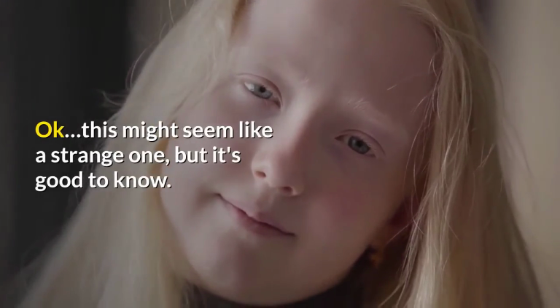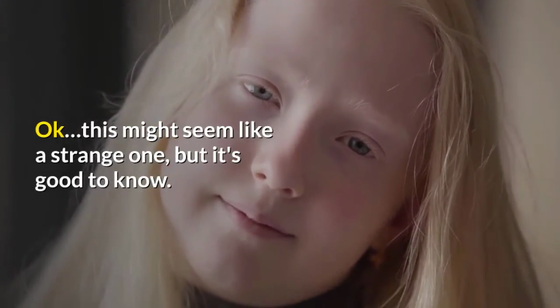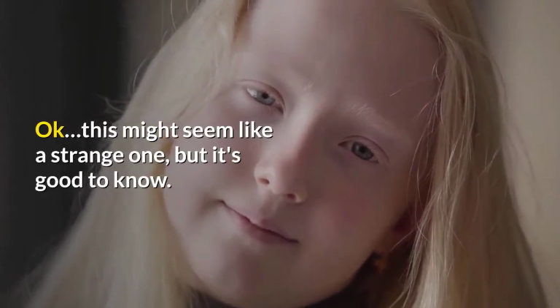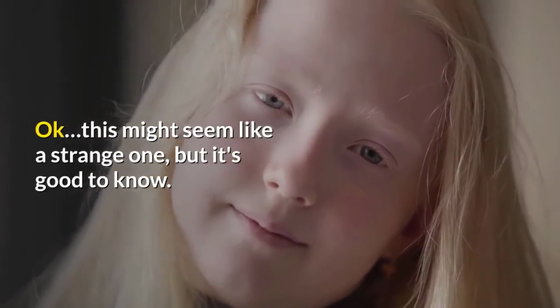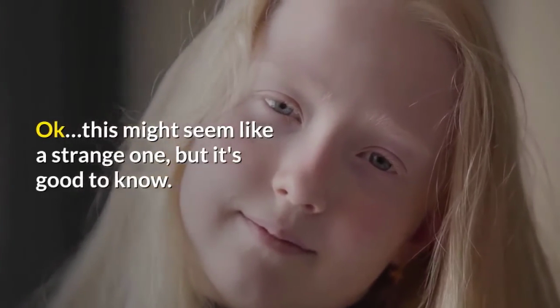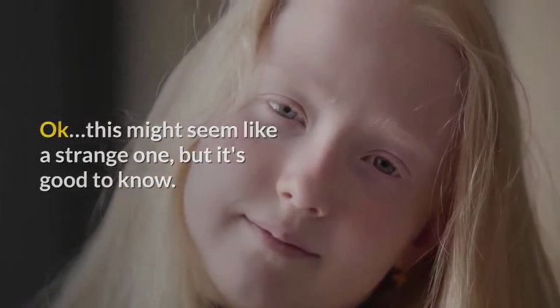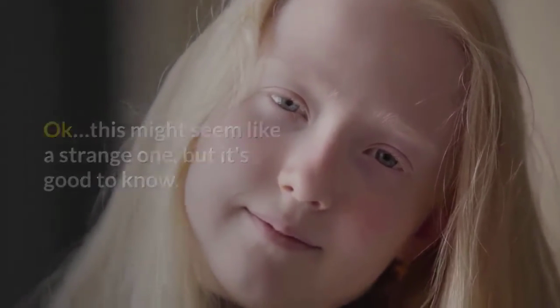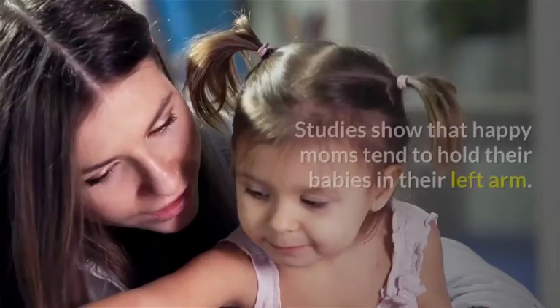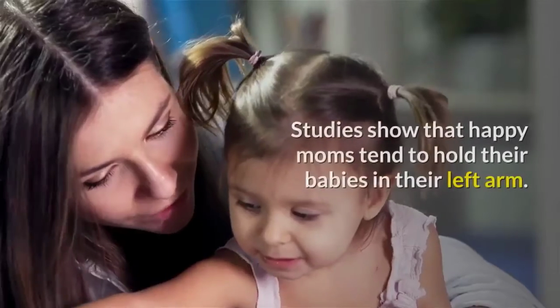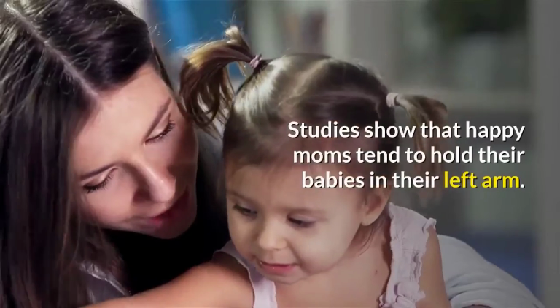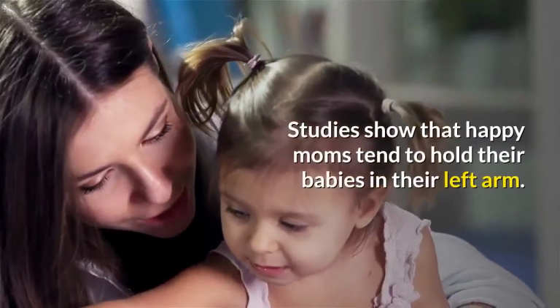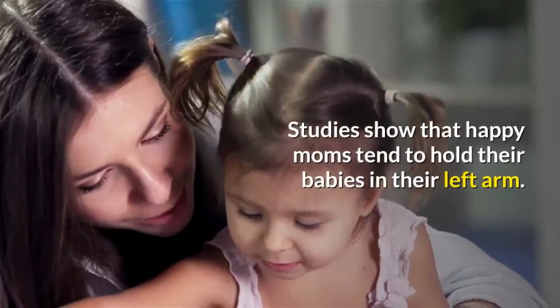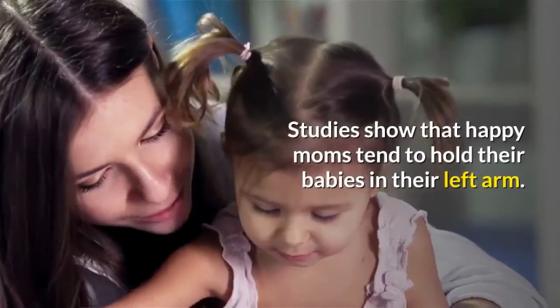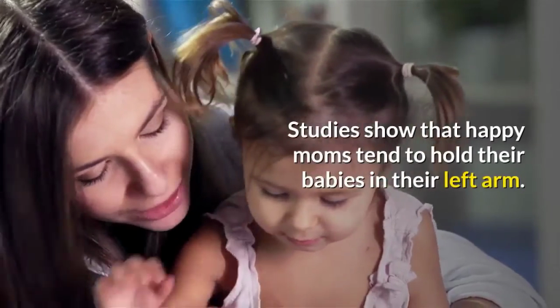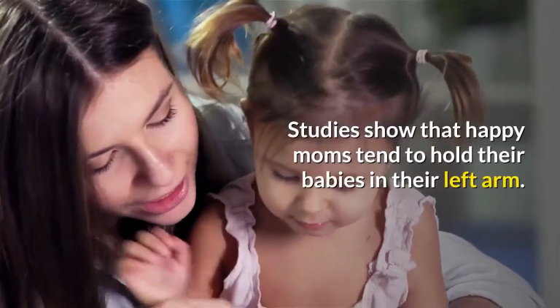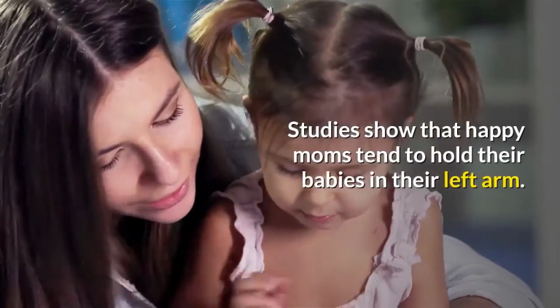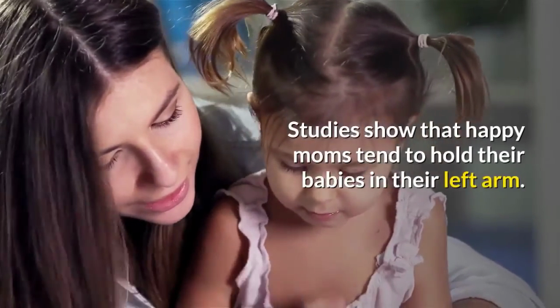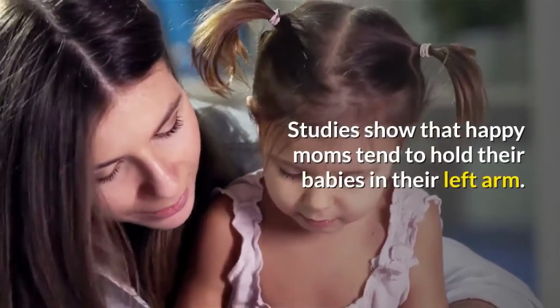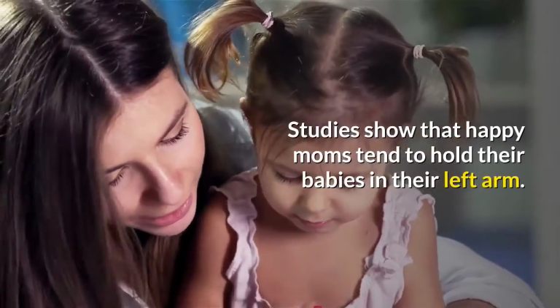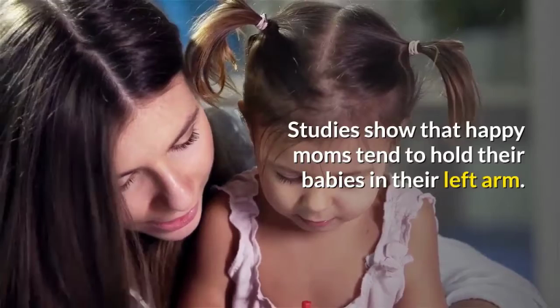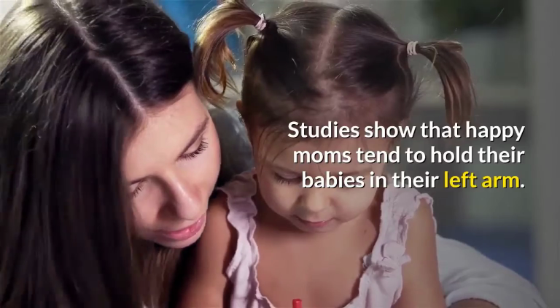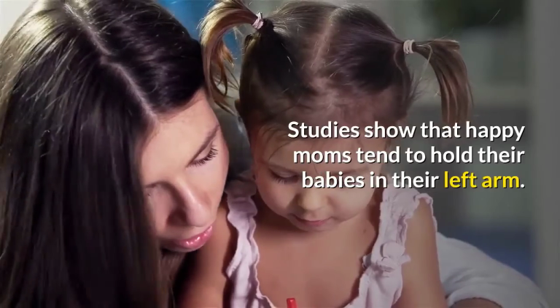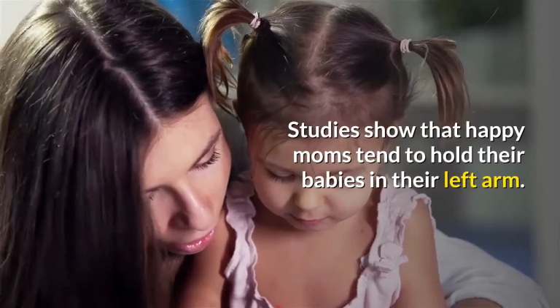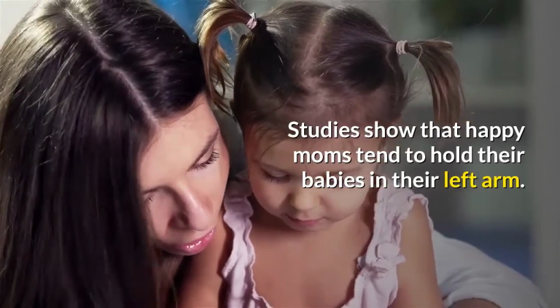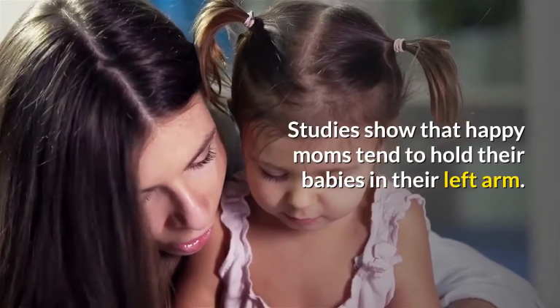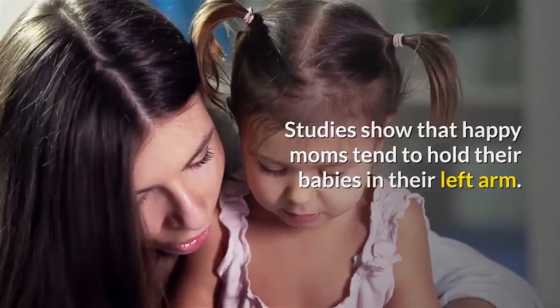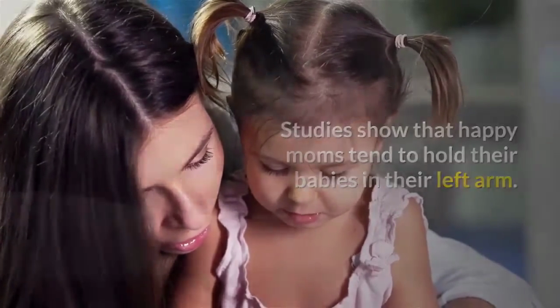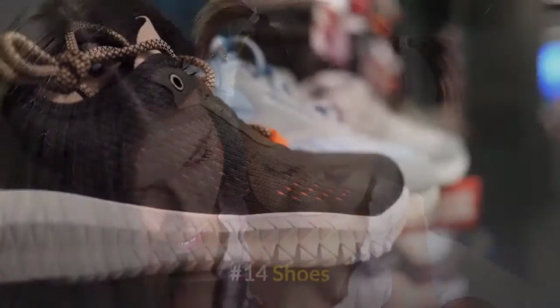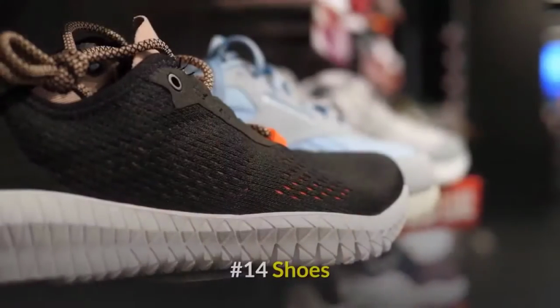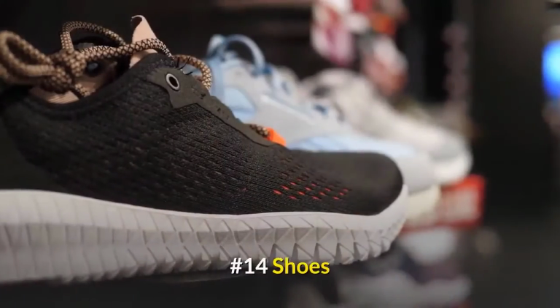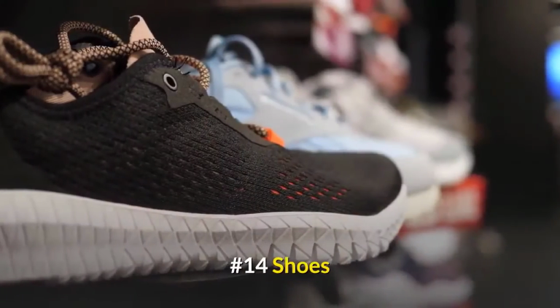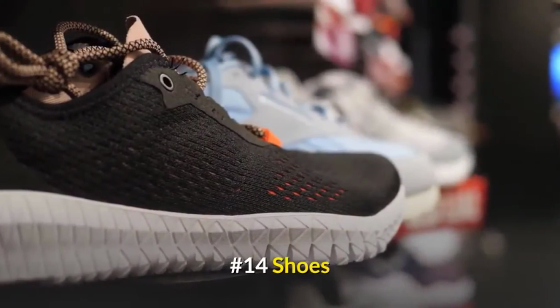Number thirteen: holding the baby. This might seem like a strange one, but it's good to know. Studies show that happy moms tend to hold their babies in their left arm.